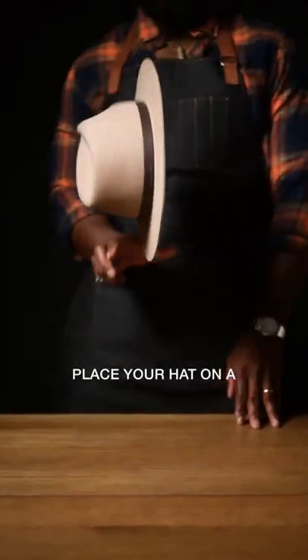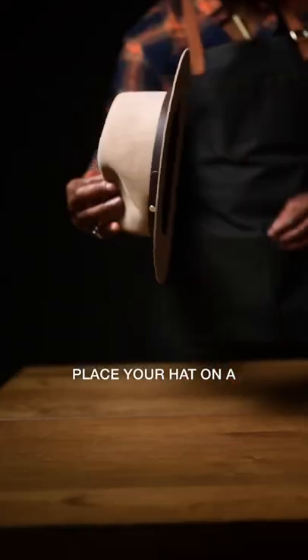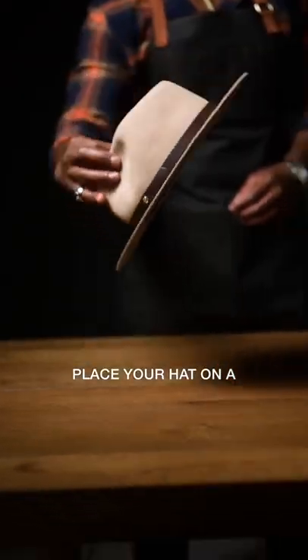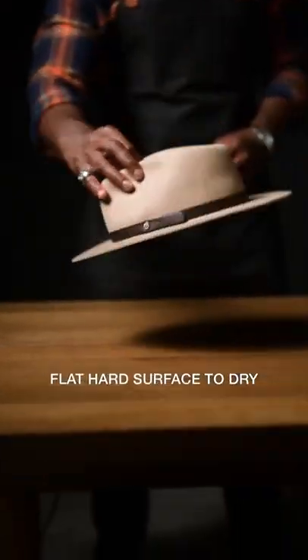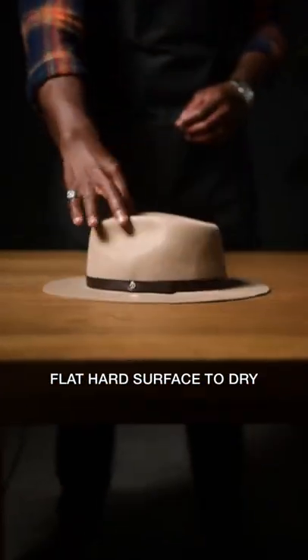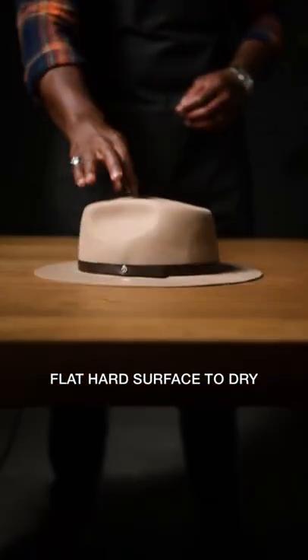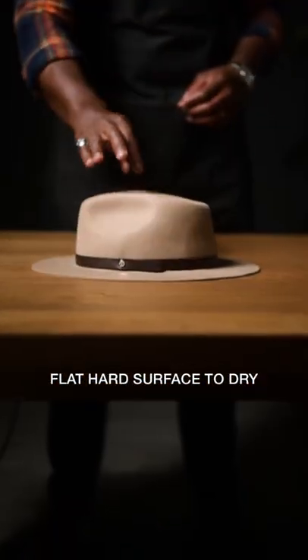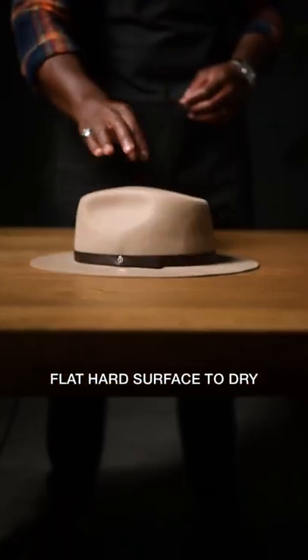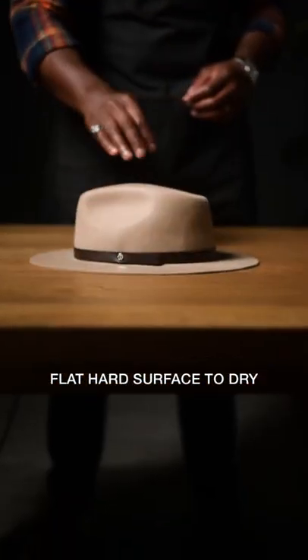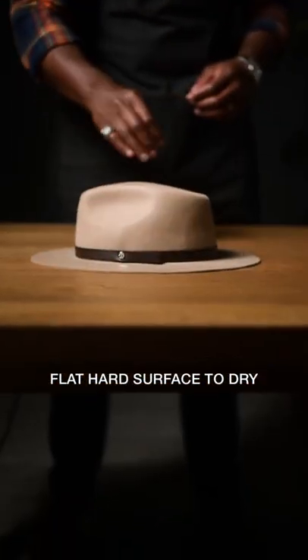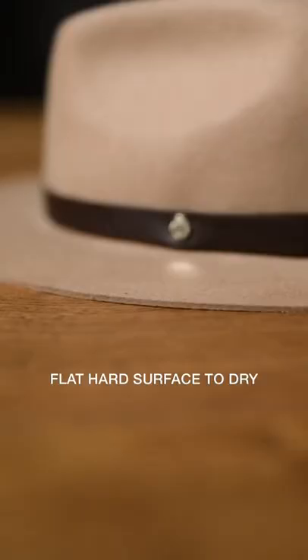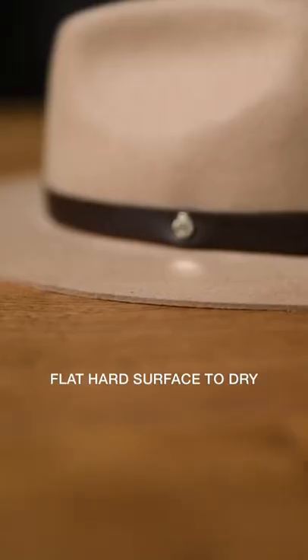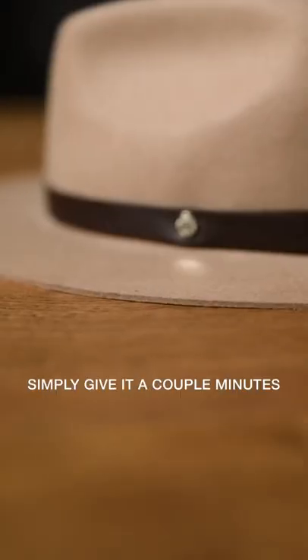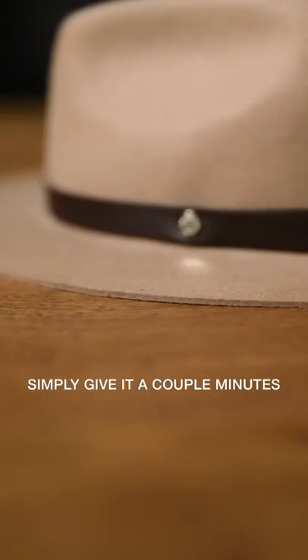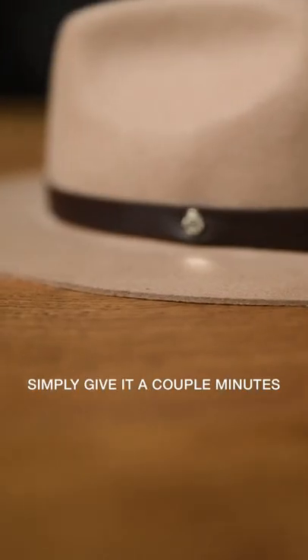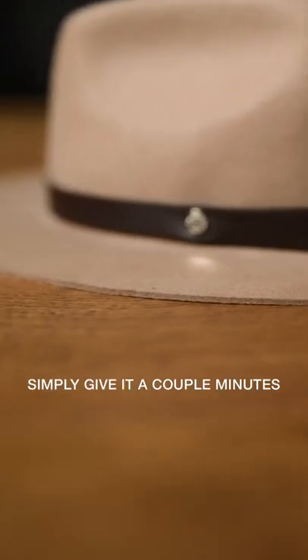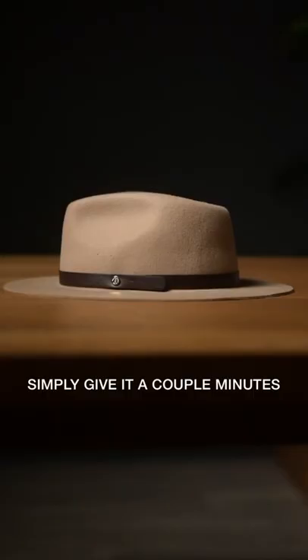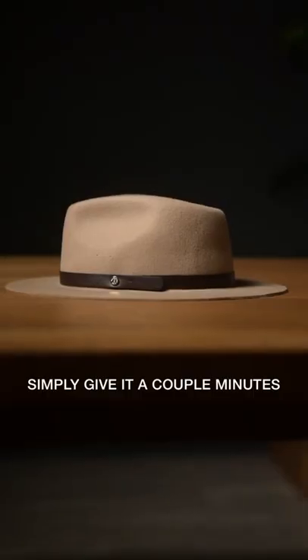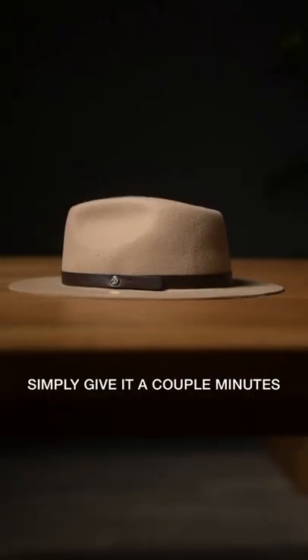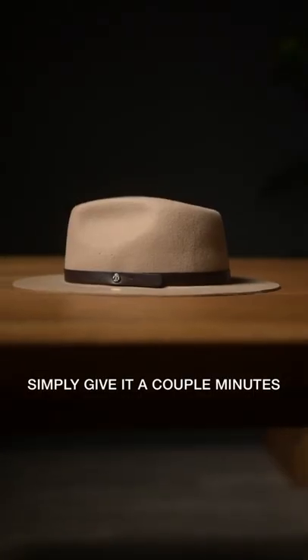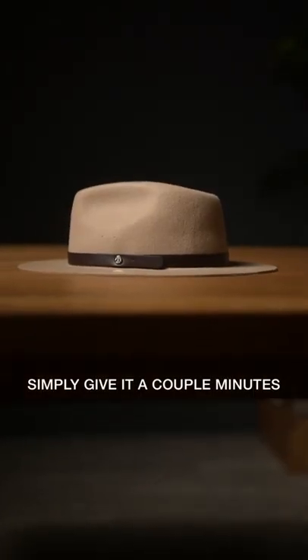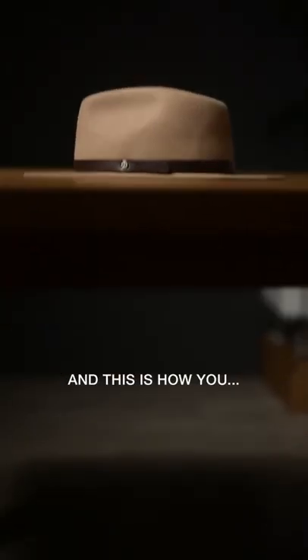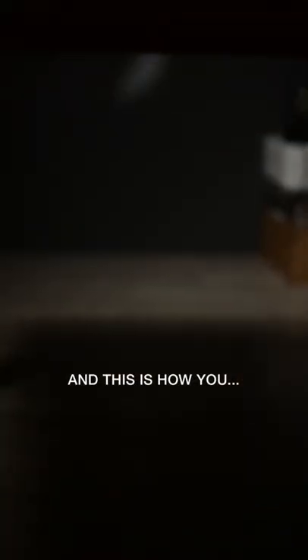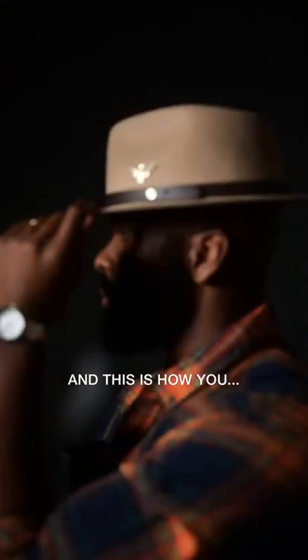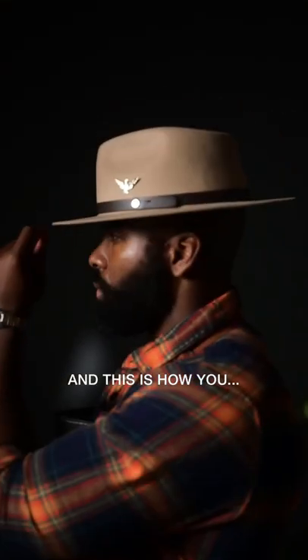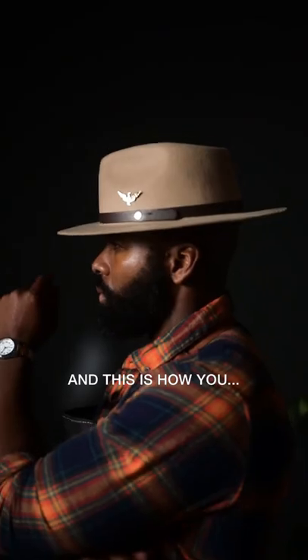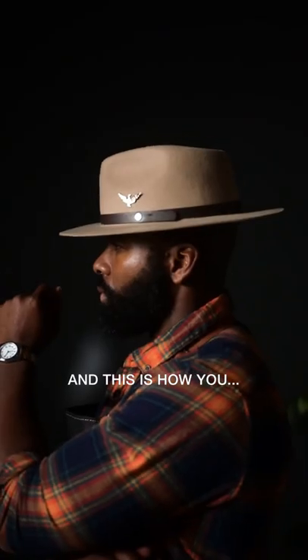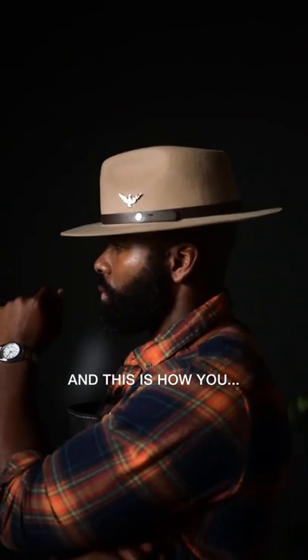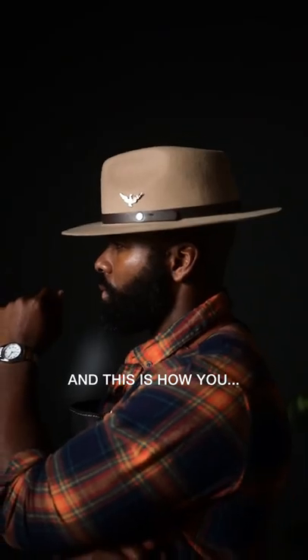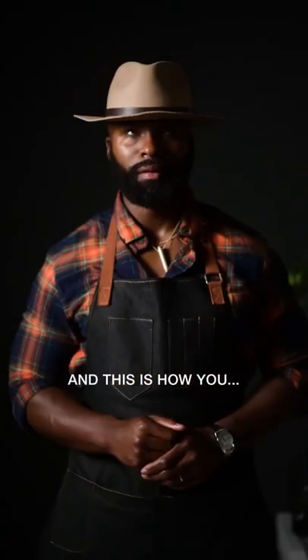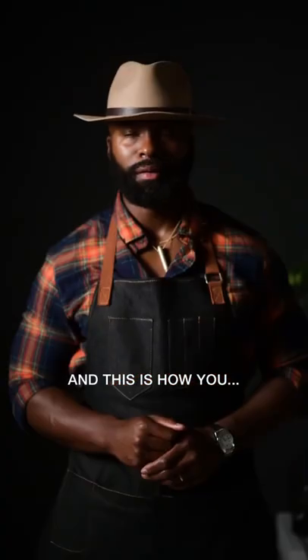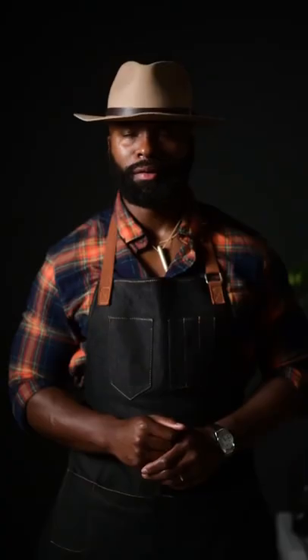Place your hat on a flat hard surface to dry. Simply give it a couple minutes, and this is how you get the result you want.